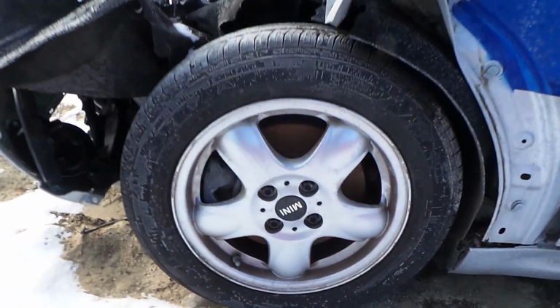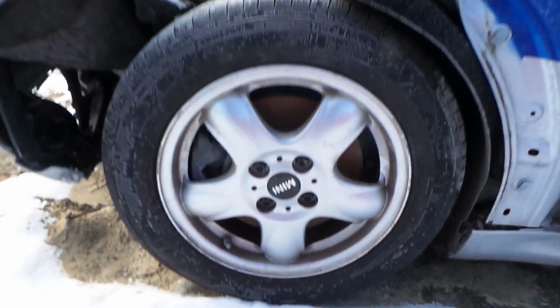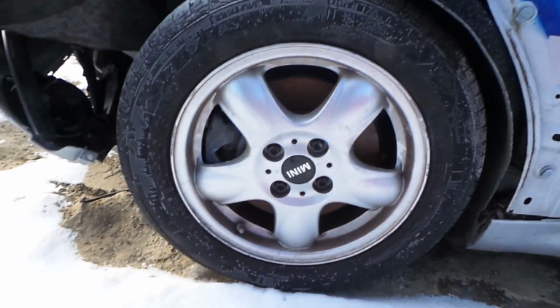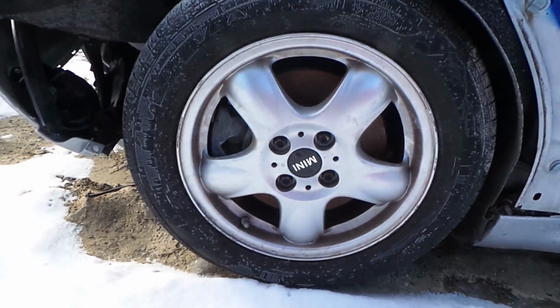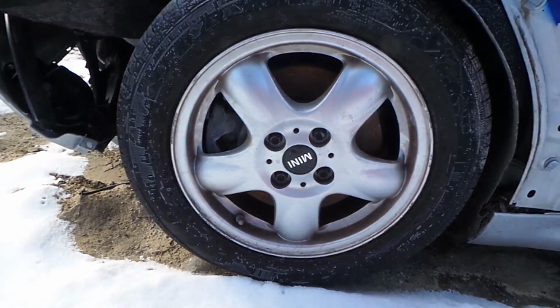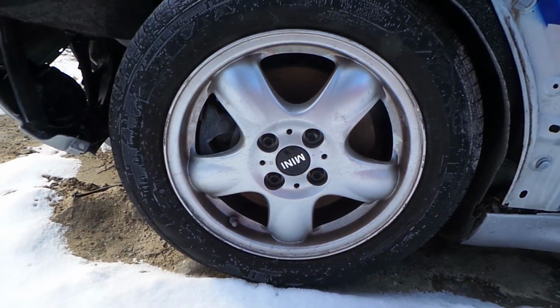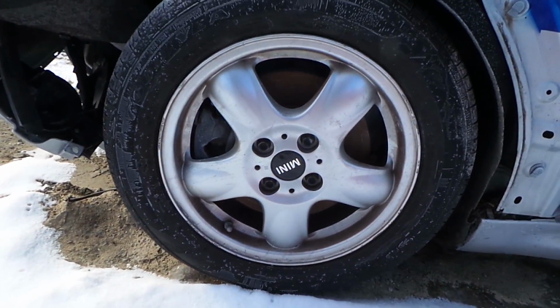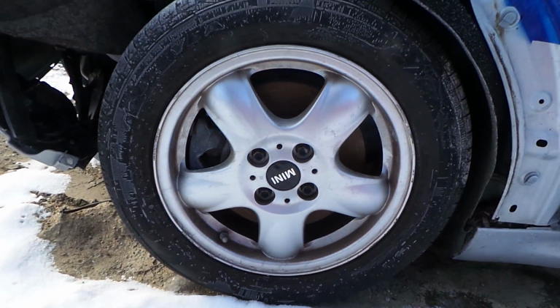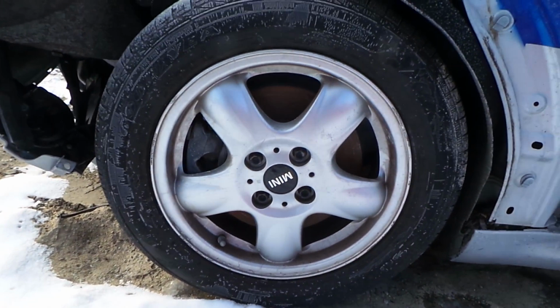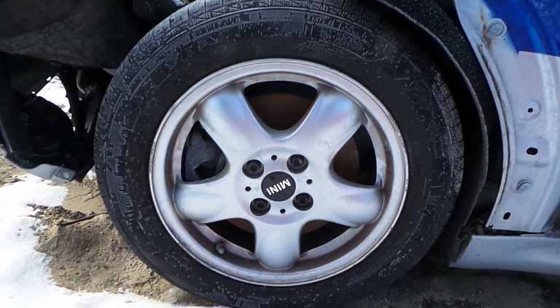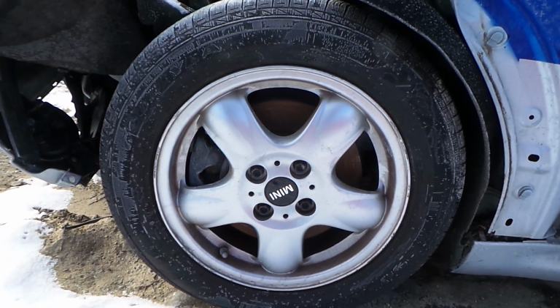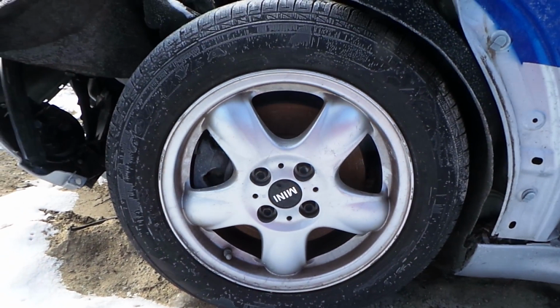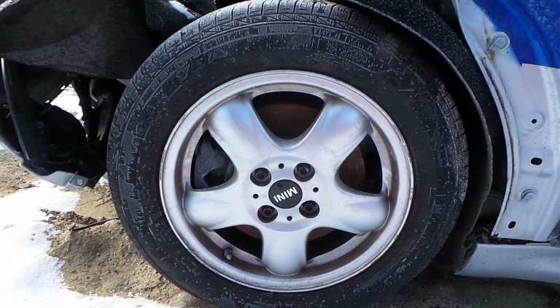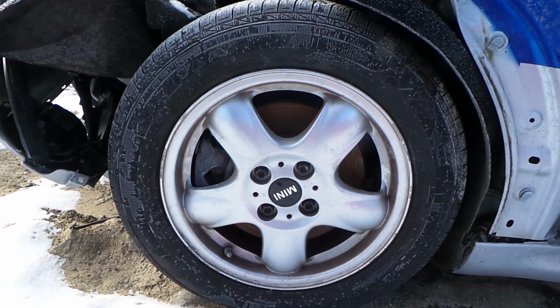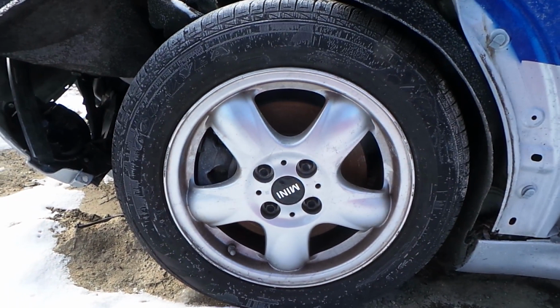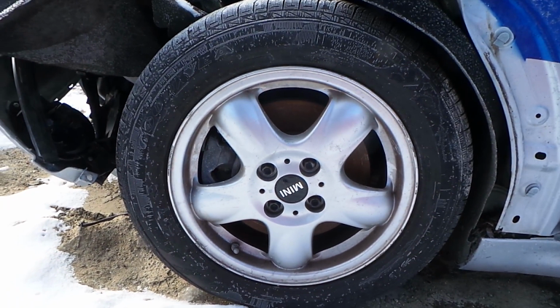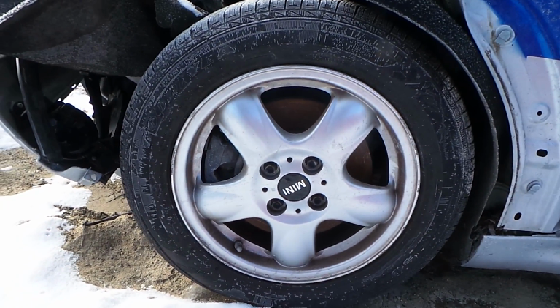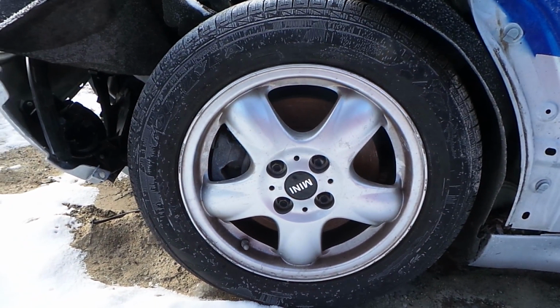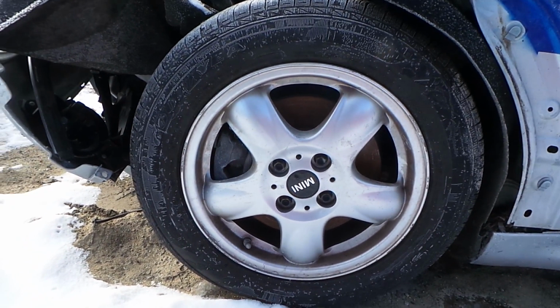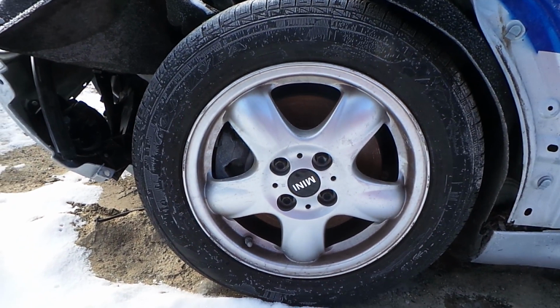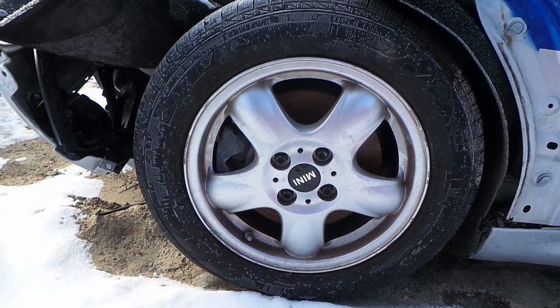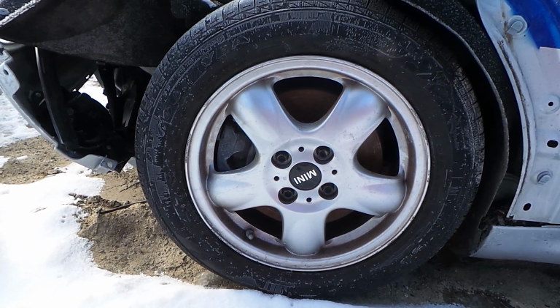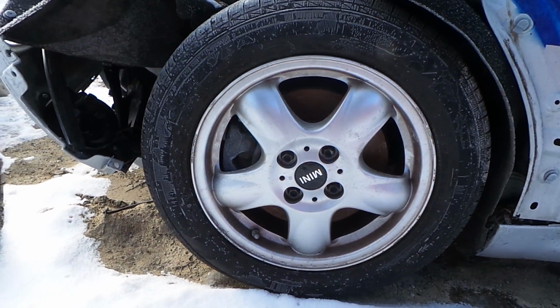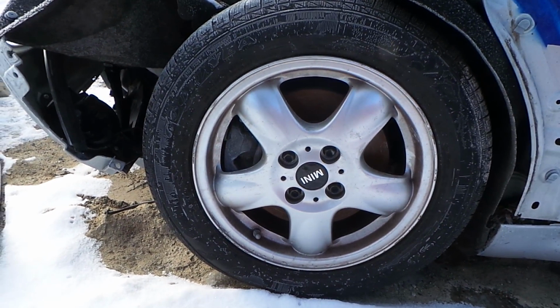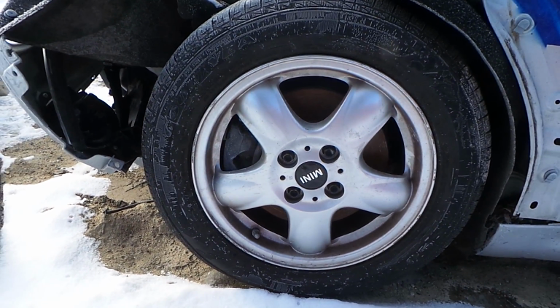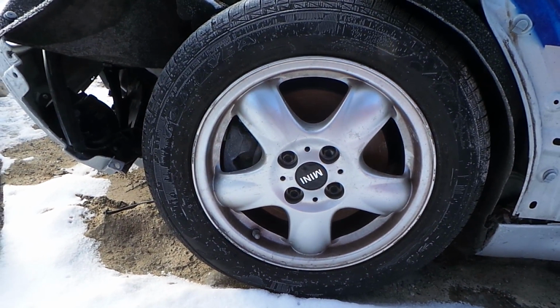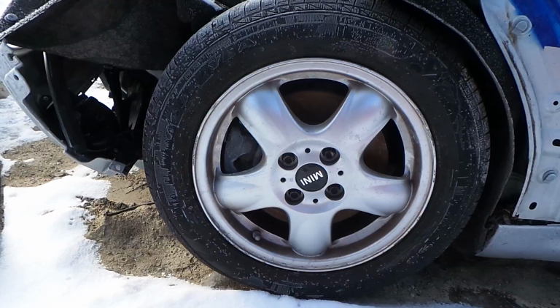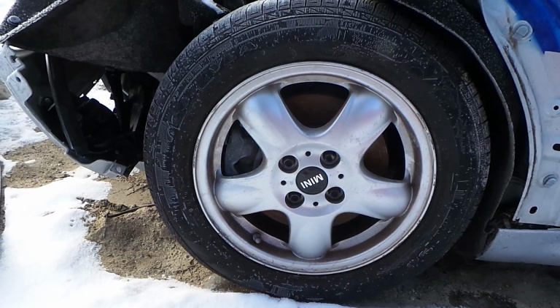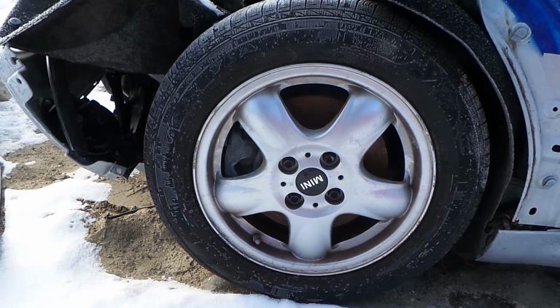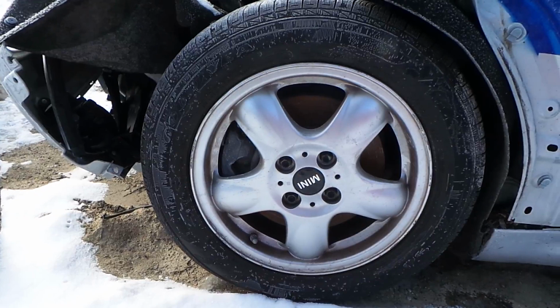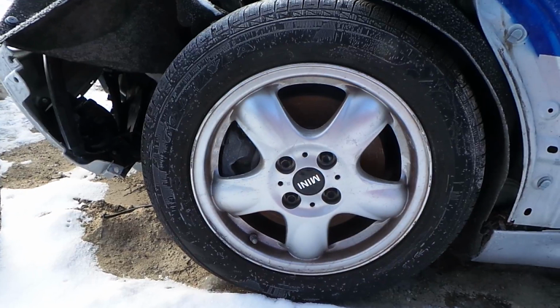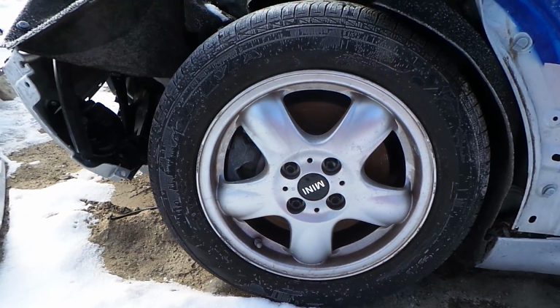We have a B-grade aluminum wheel. There's some scratches around the edge, but for the grade it's in really great condition.